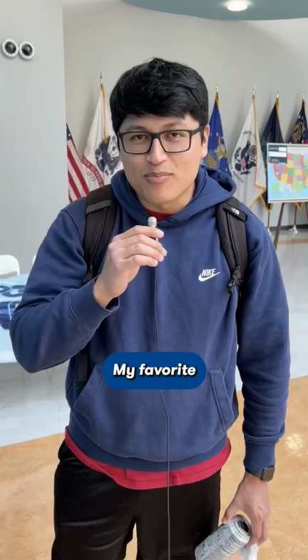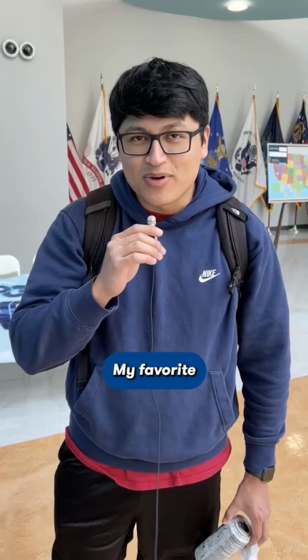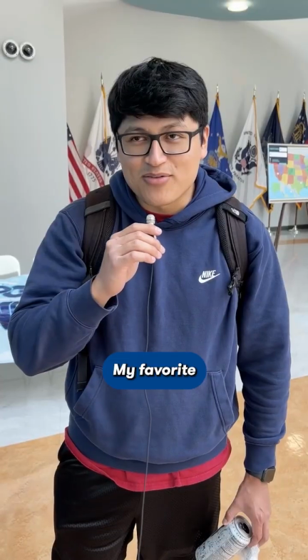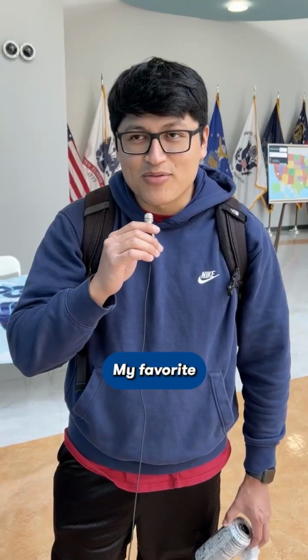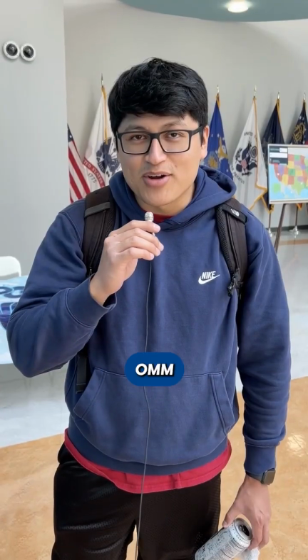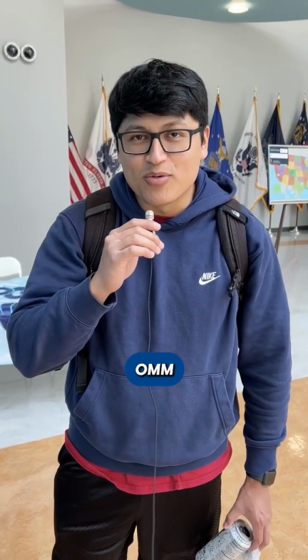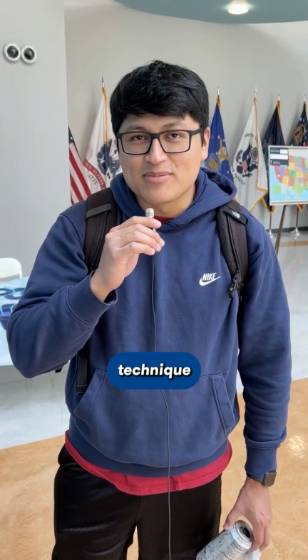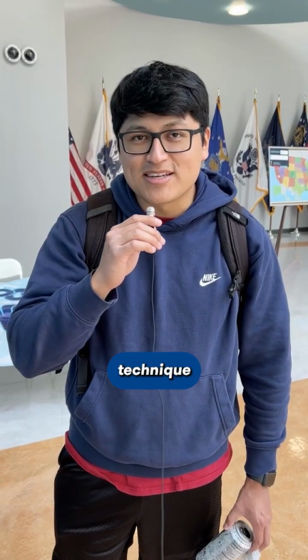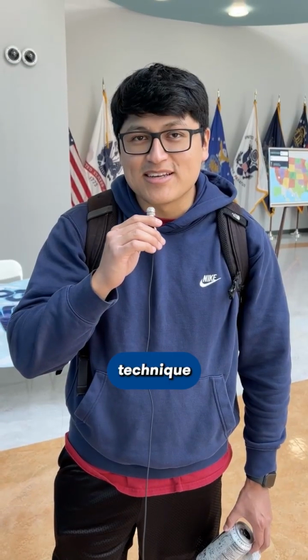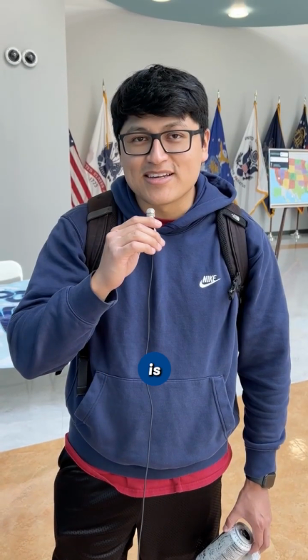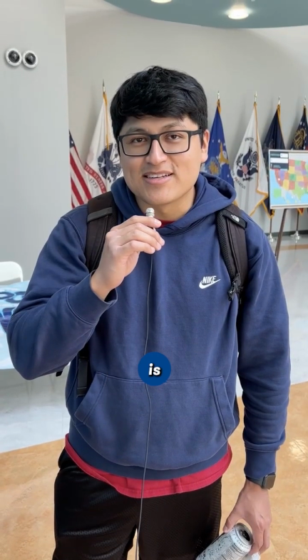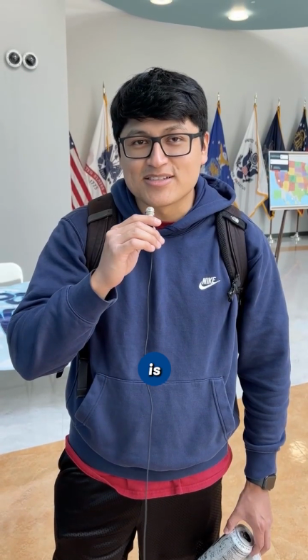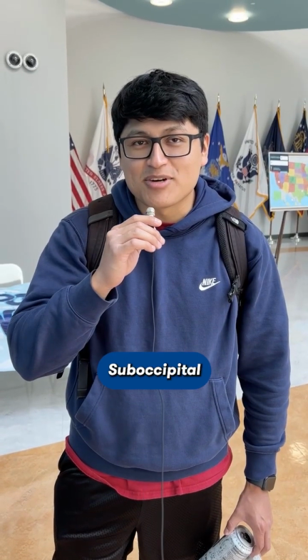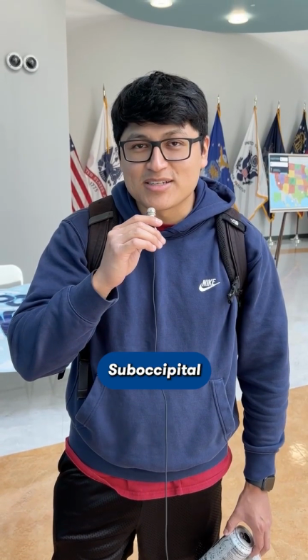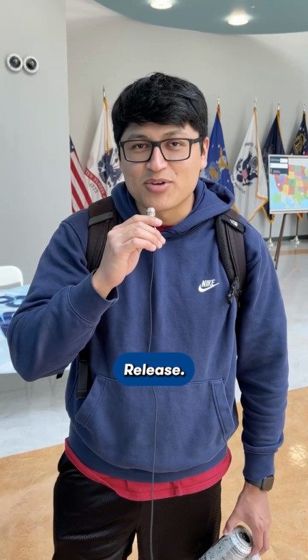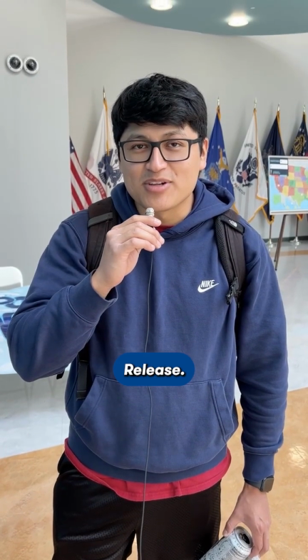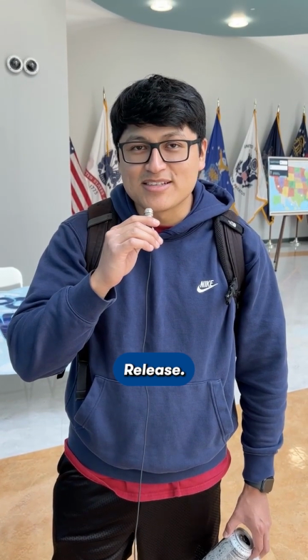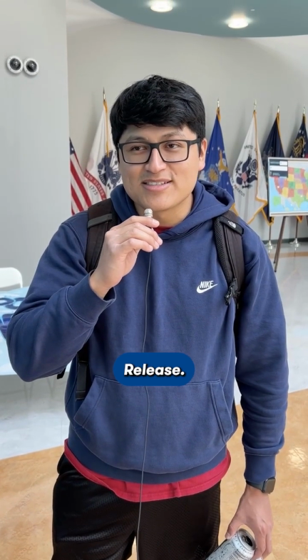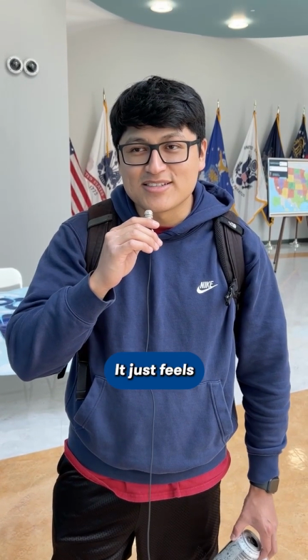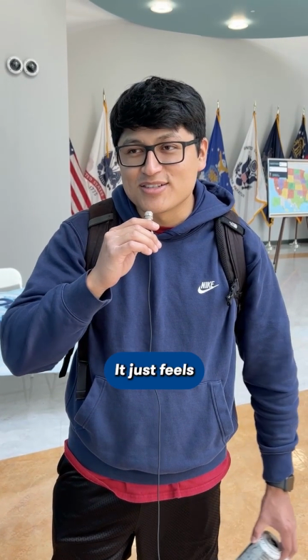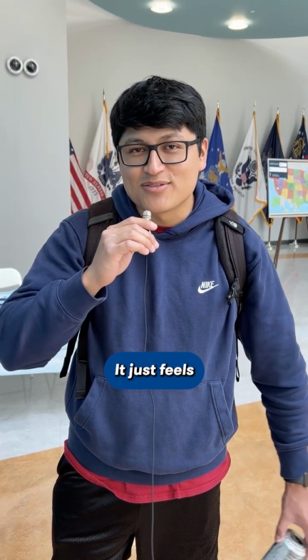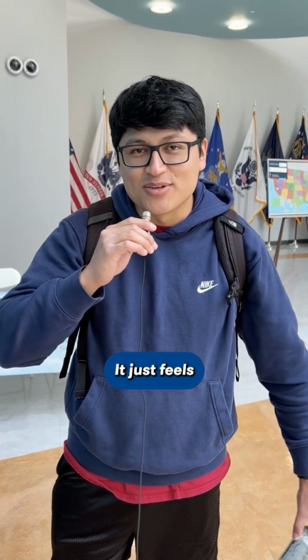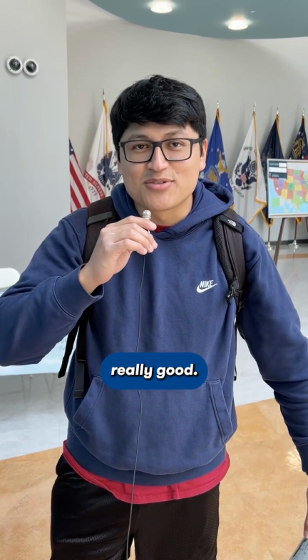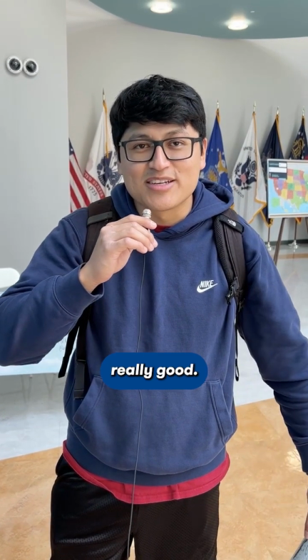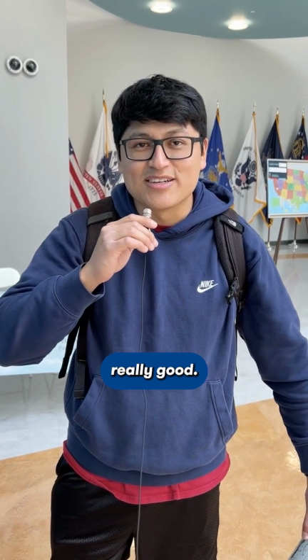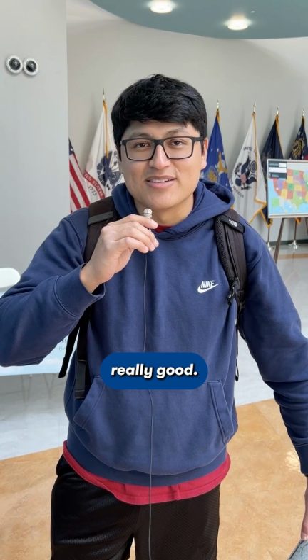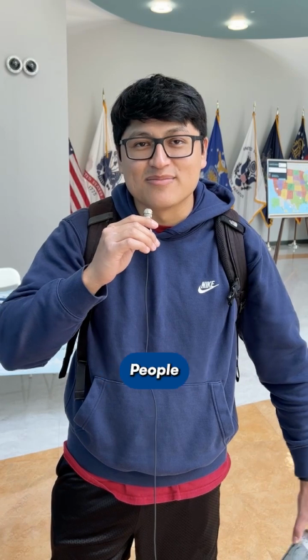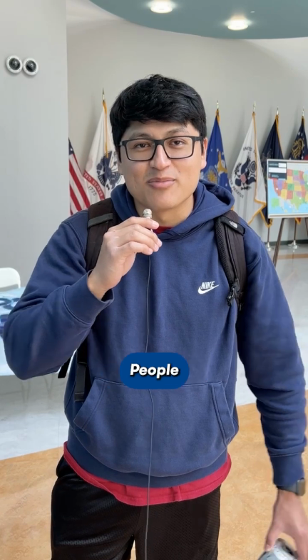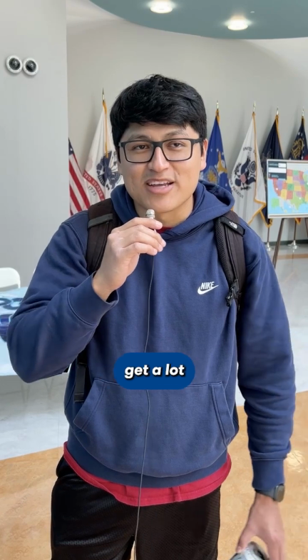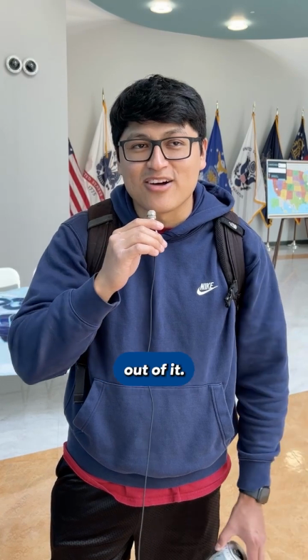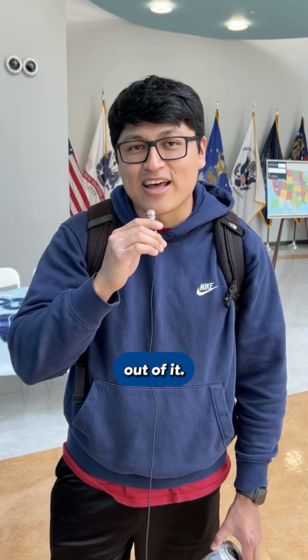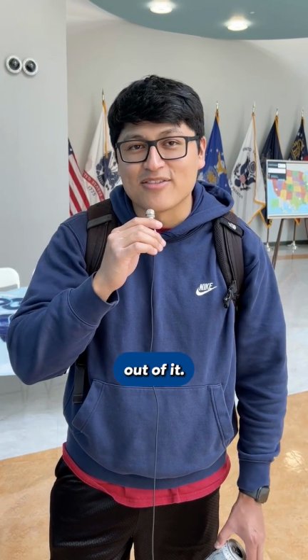My favorite OMM technique is suboccipital release. It just feels really good. People get a lot out of it.